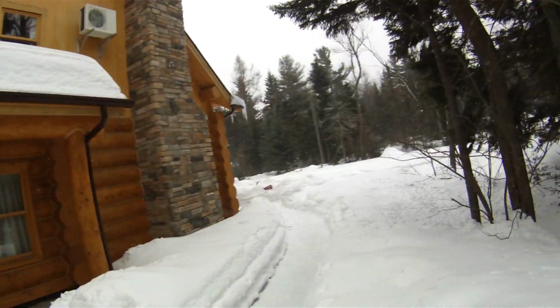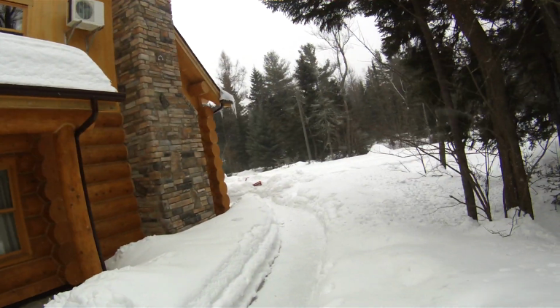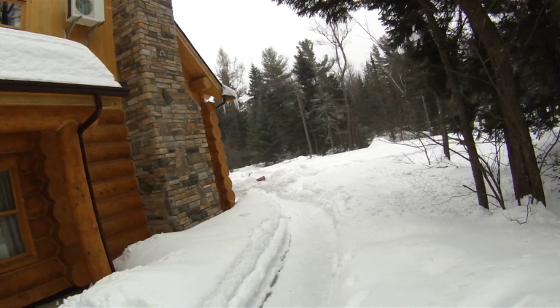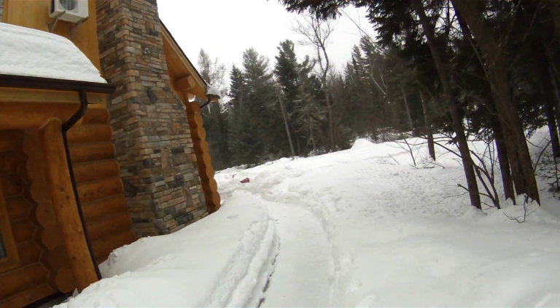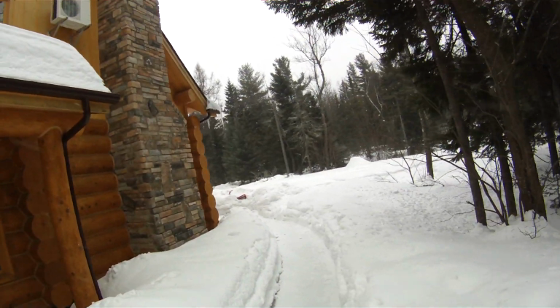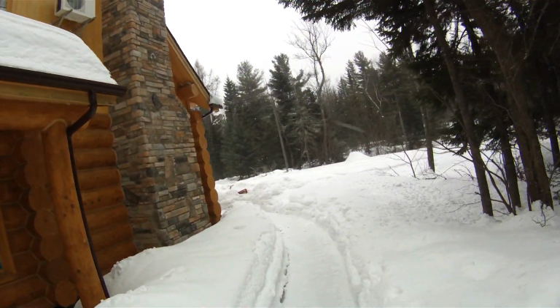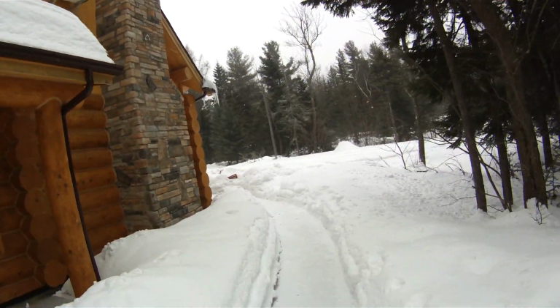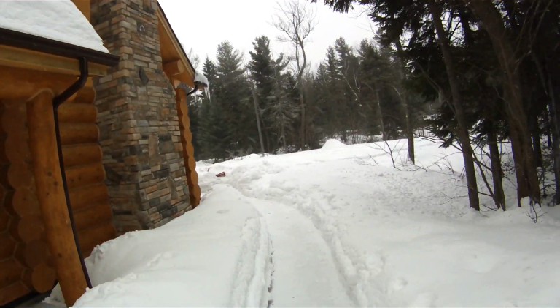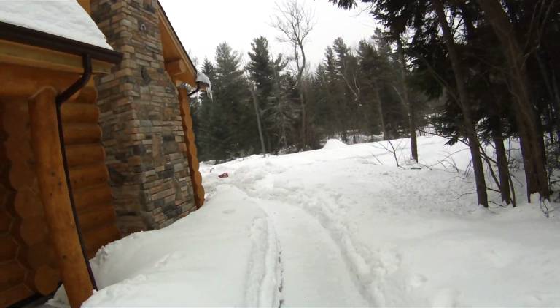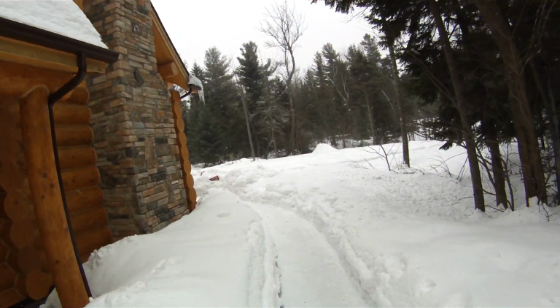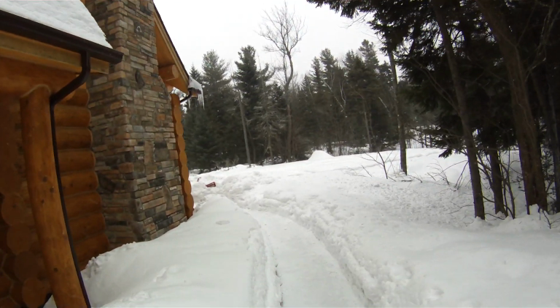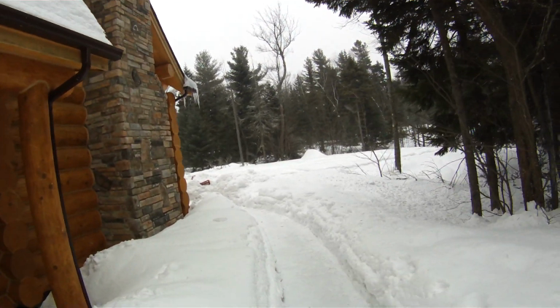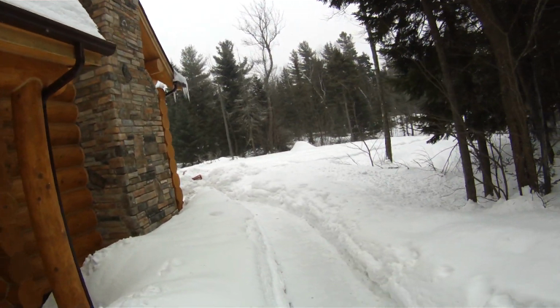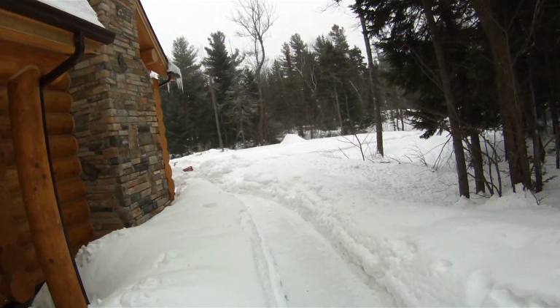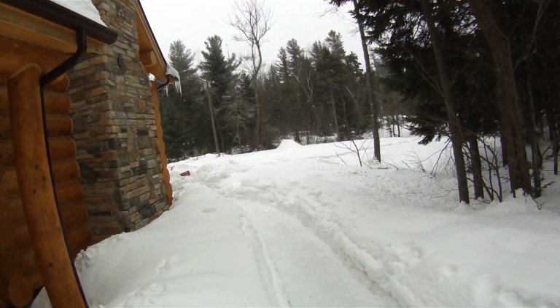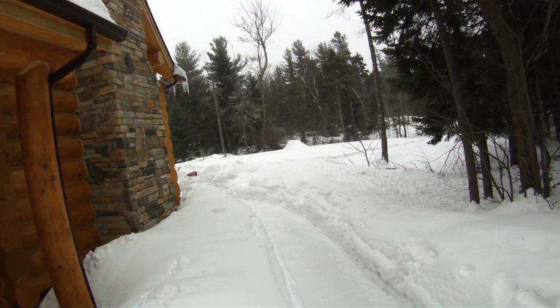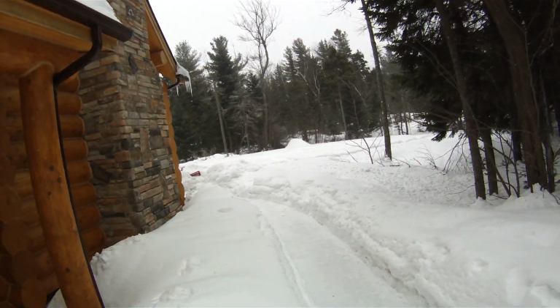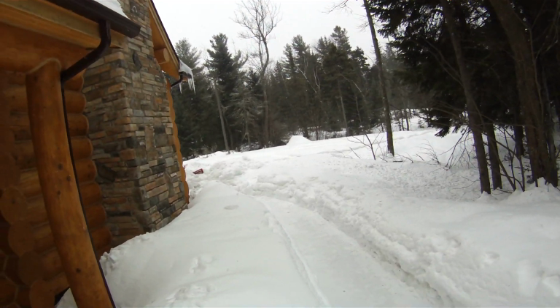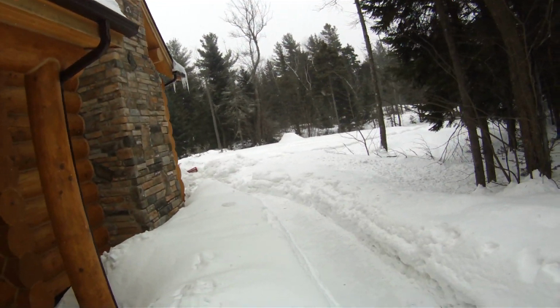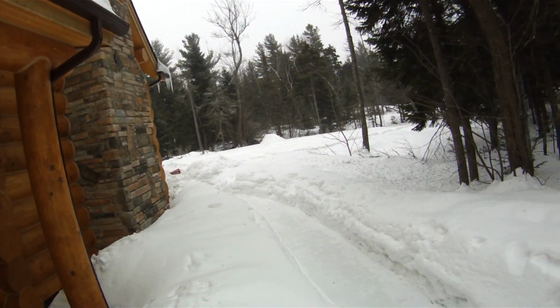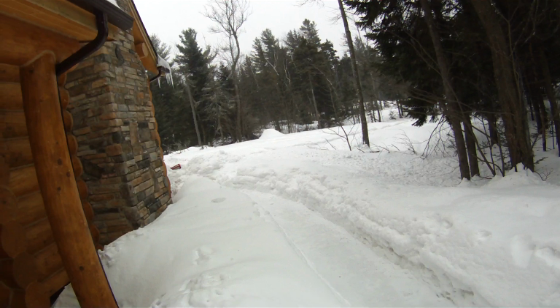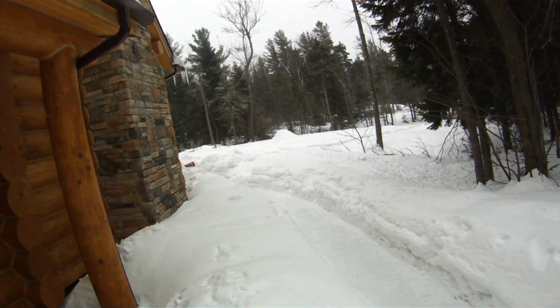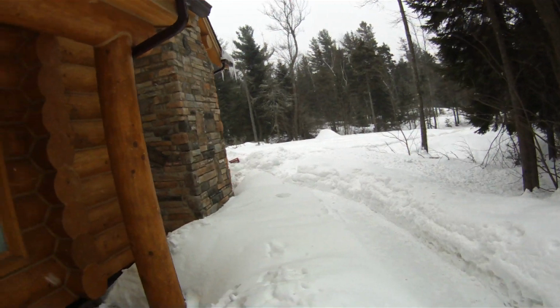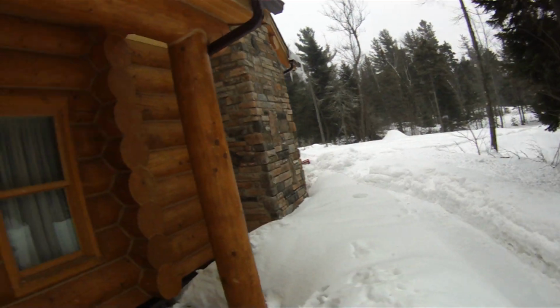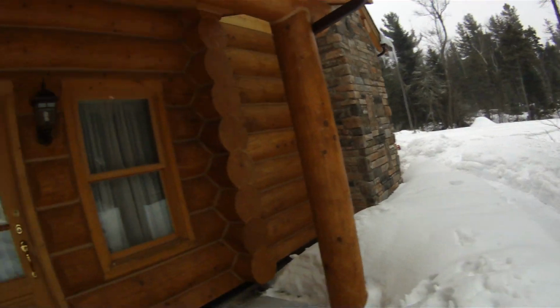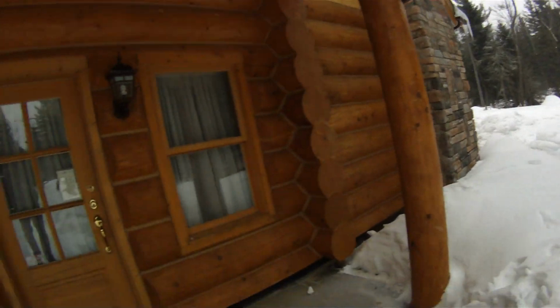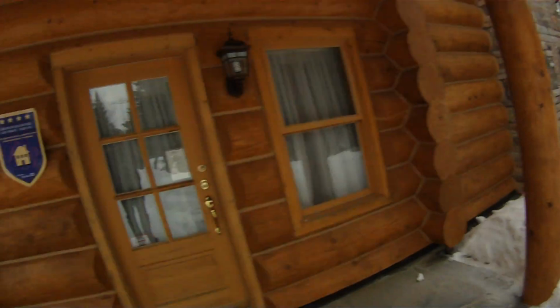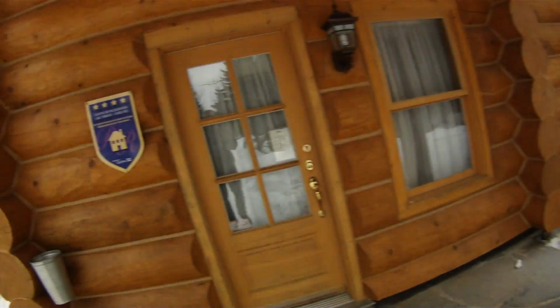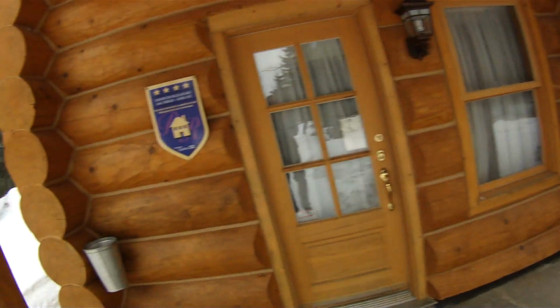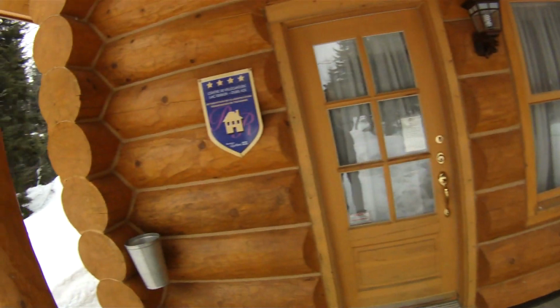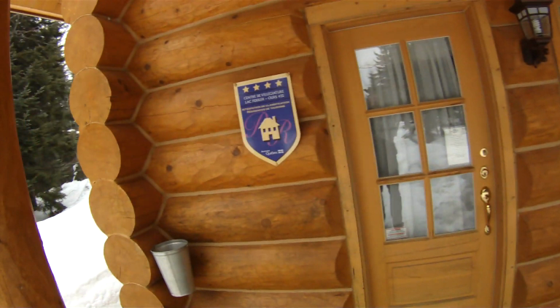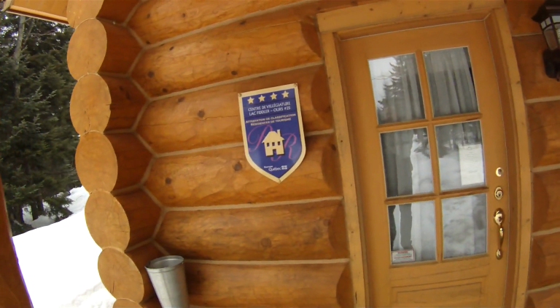Path around to the sauna. Hot tub is inside the sunroom, which is fantastic.